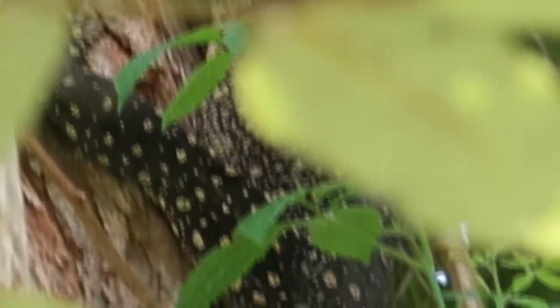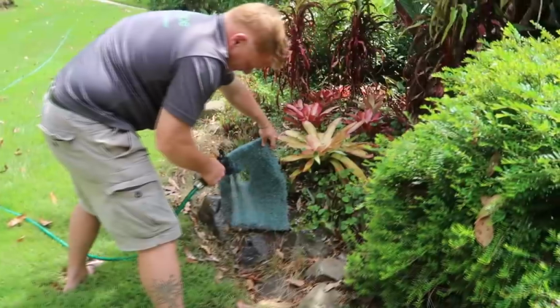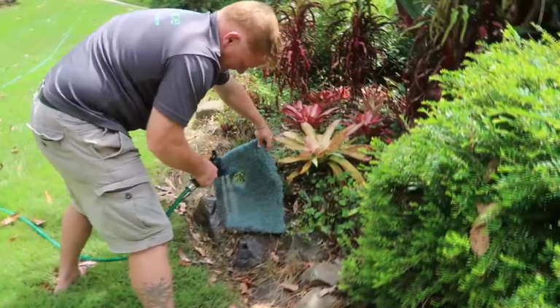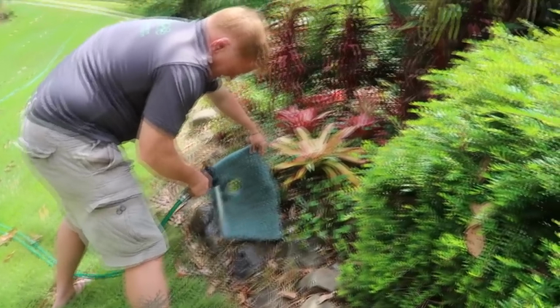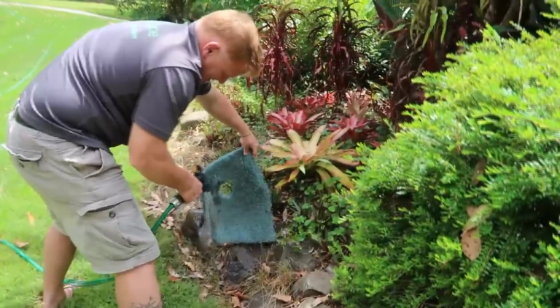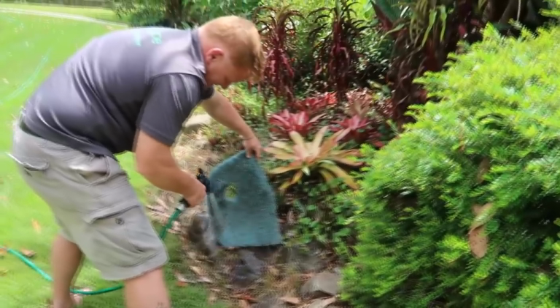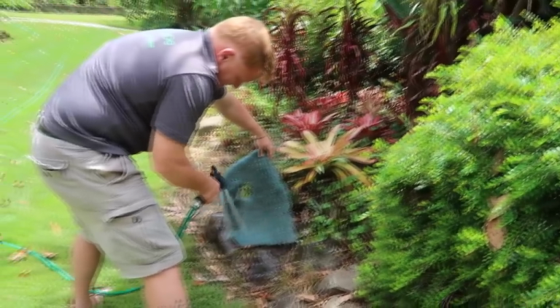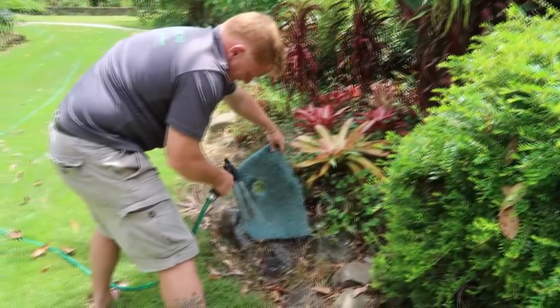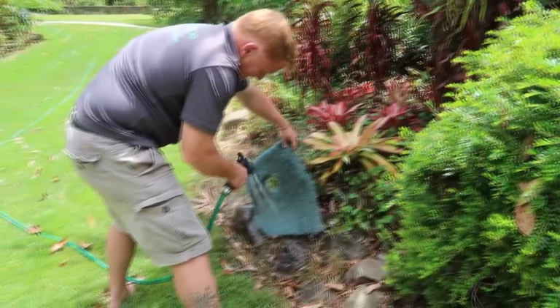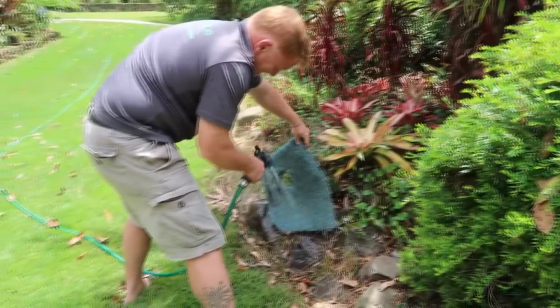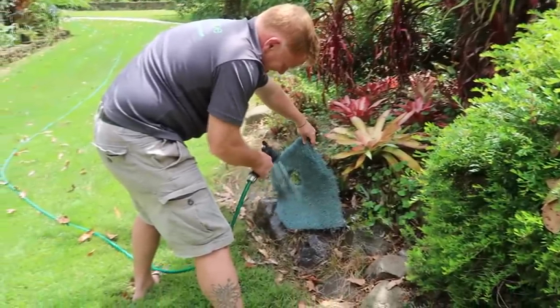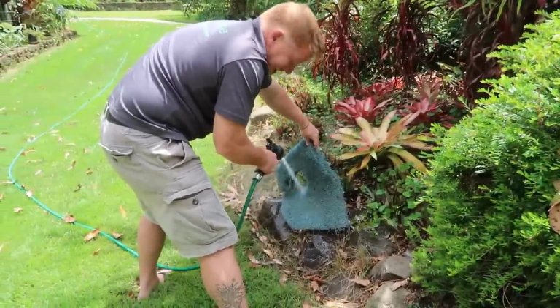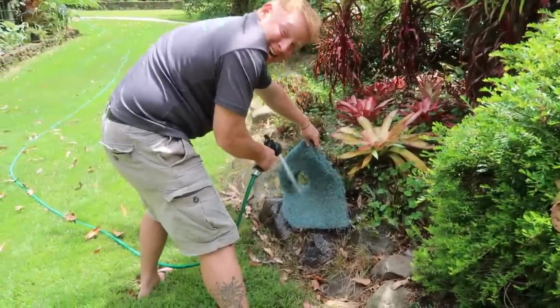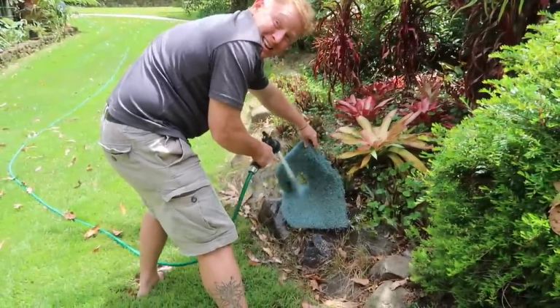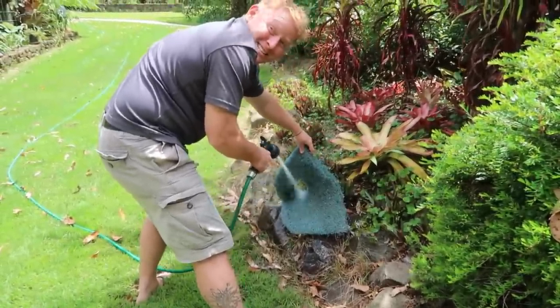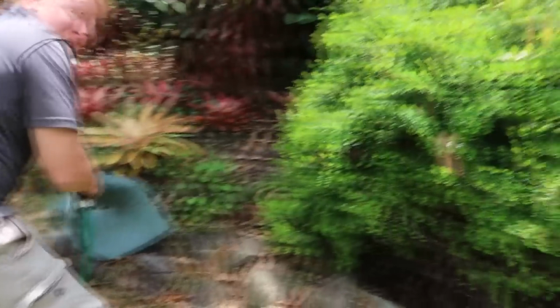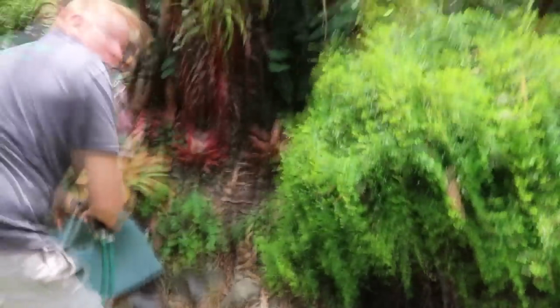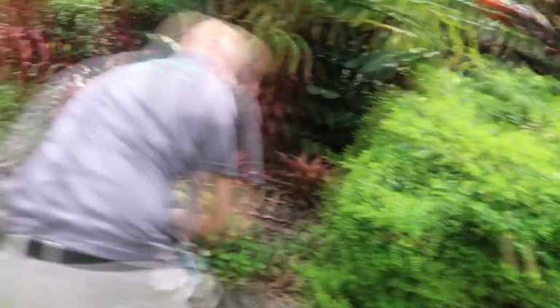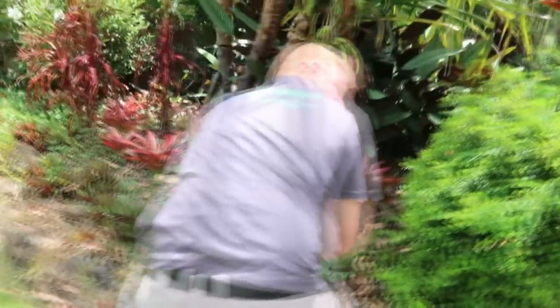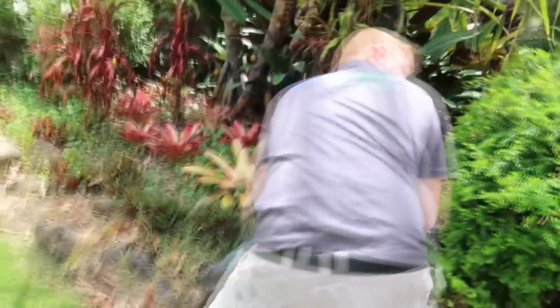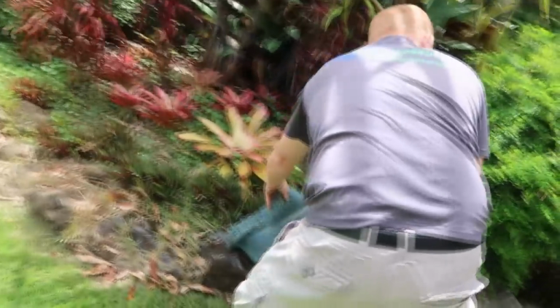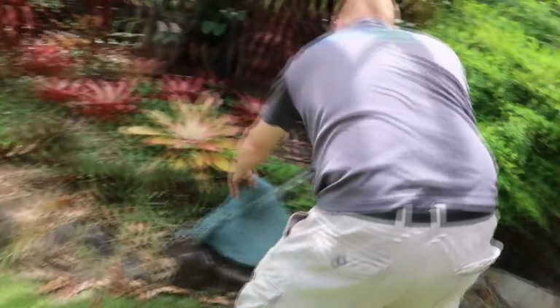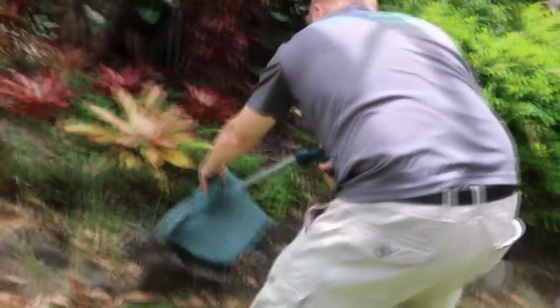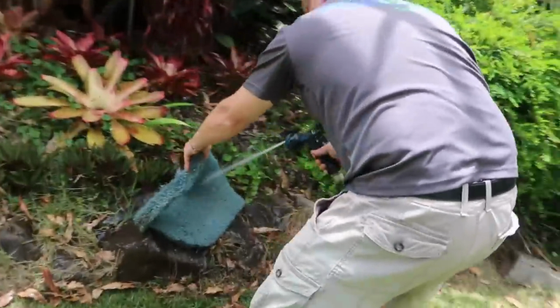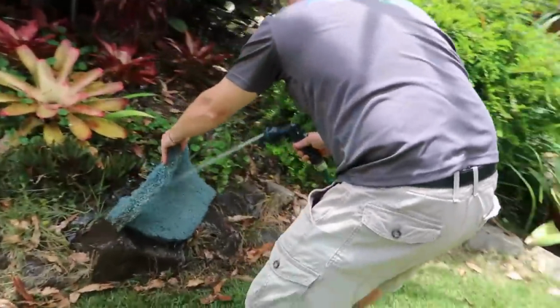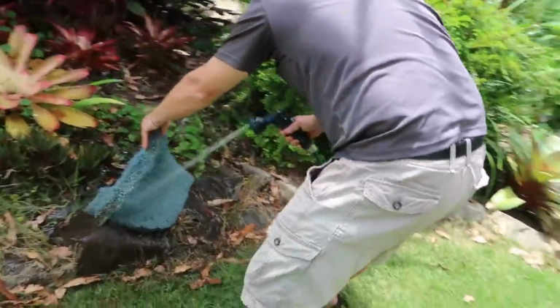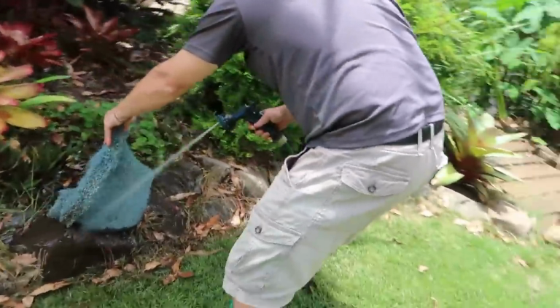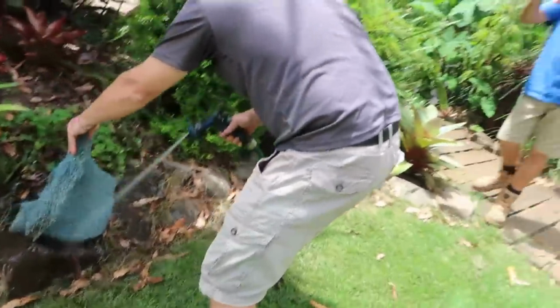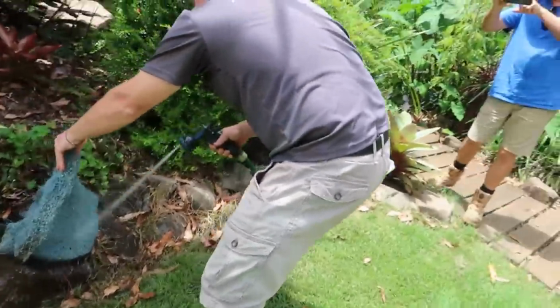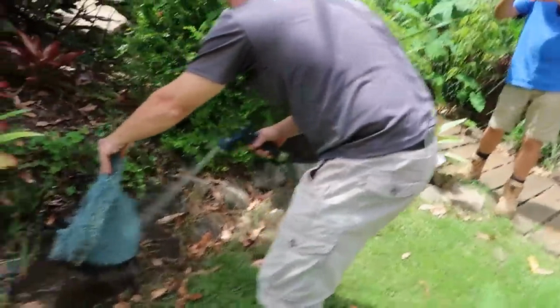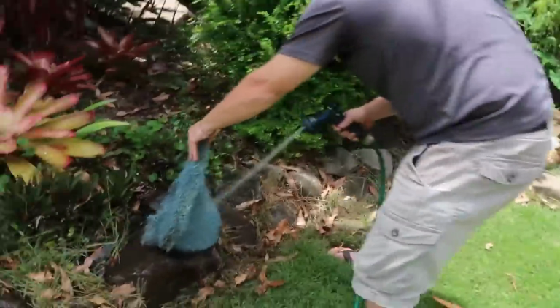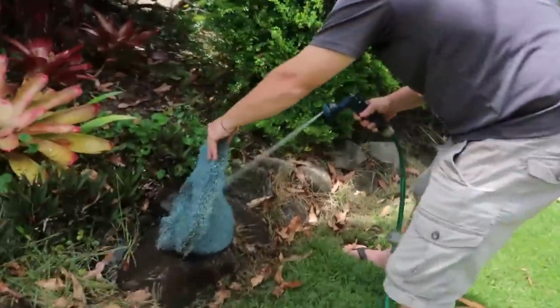Is this your first pond clean in Australia? It is! Am I doing it the right way? Yeah, you've got to hold the hose the other way, but yeah.